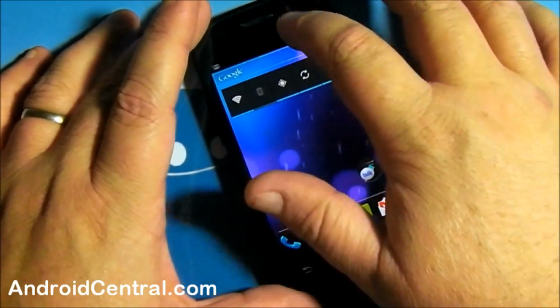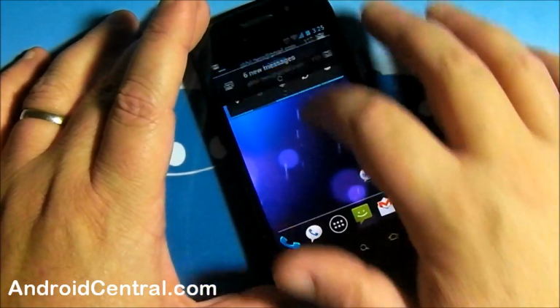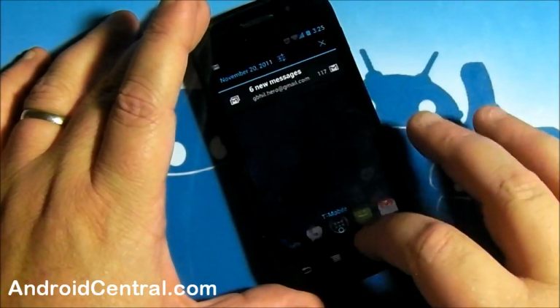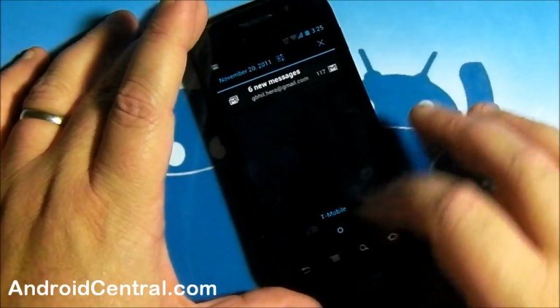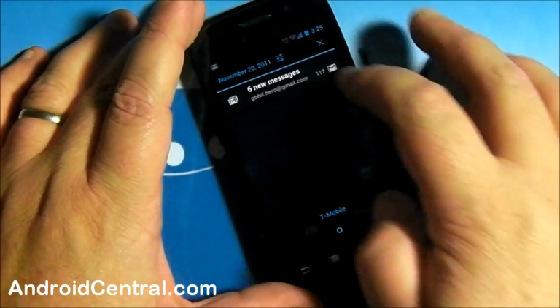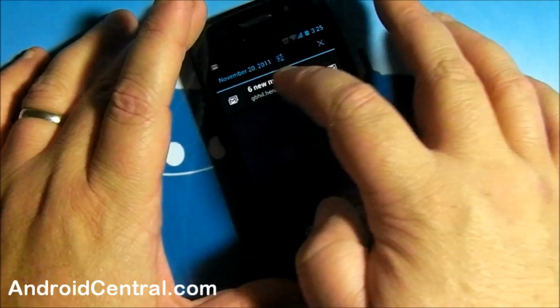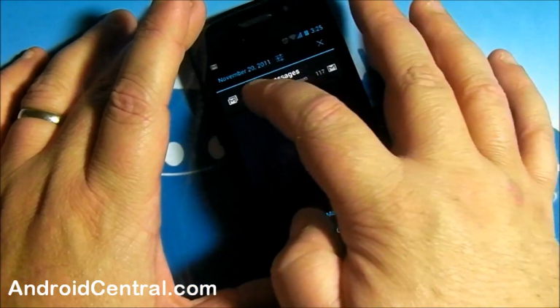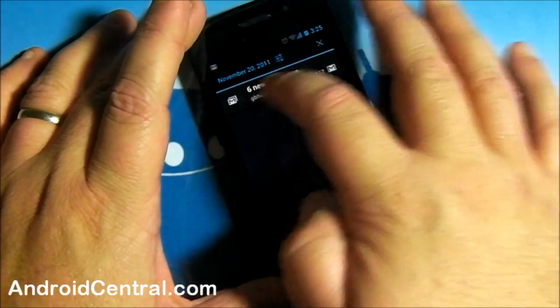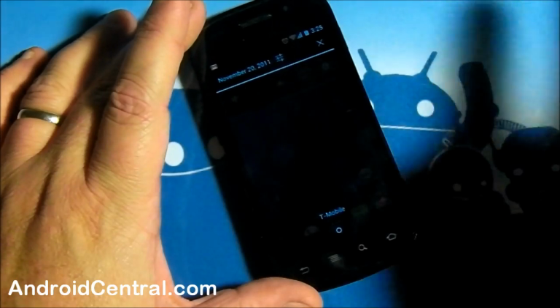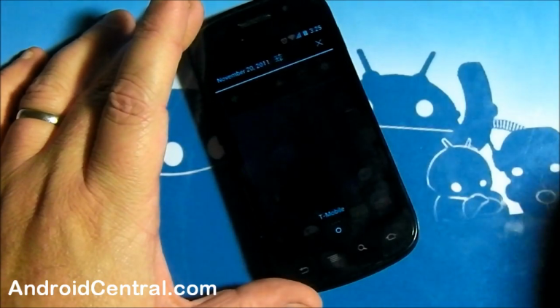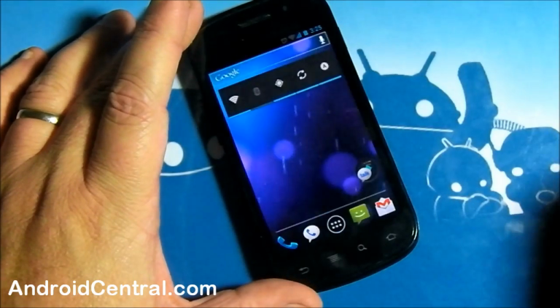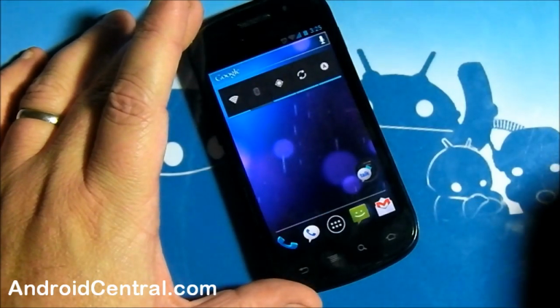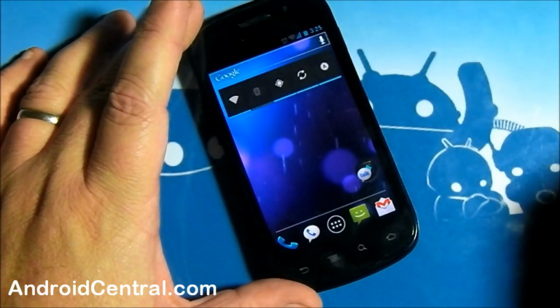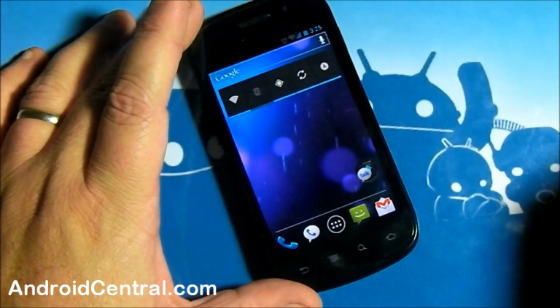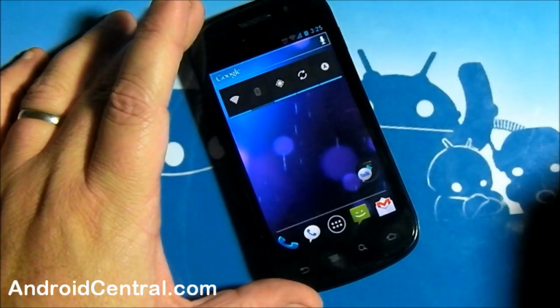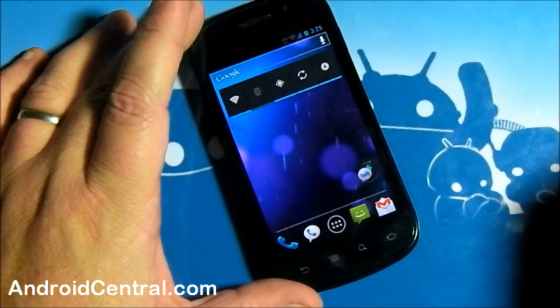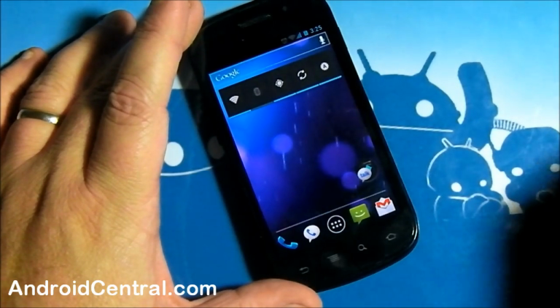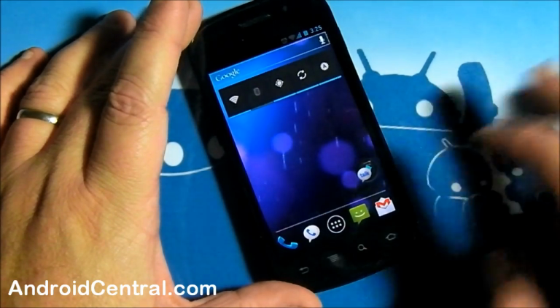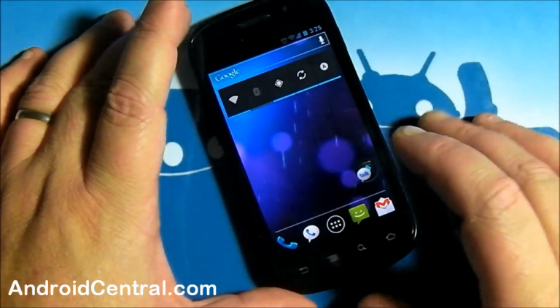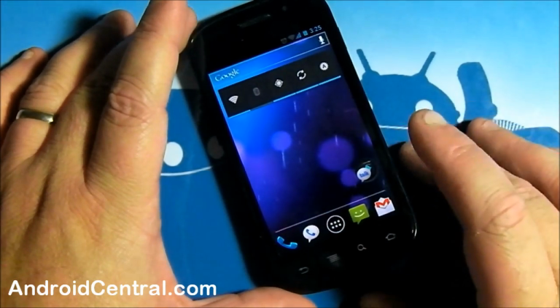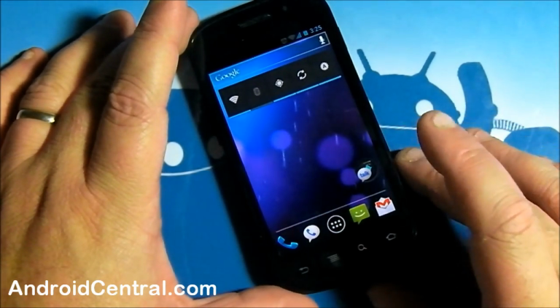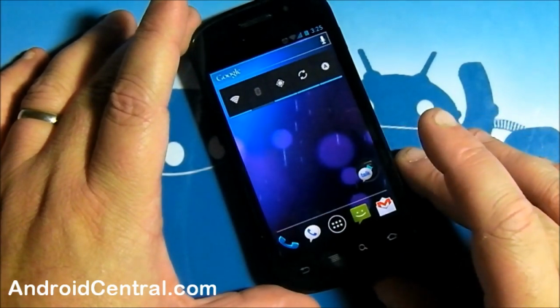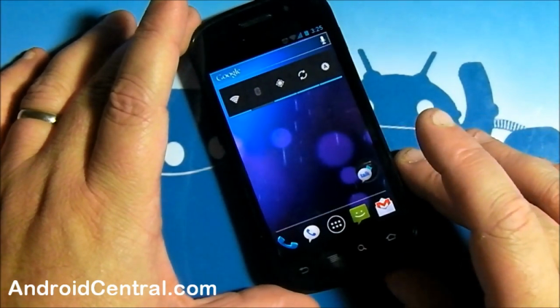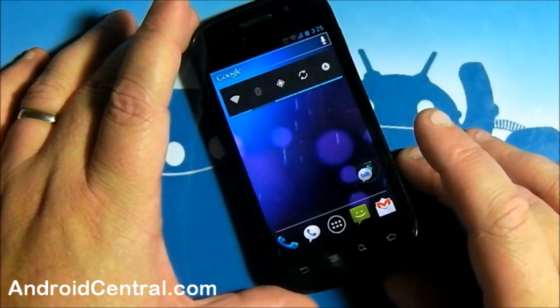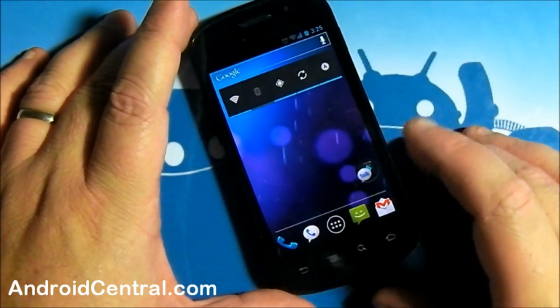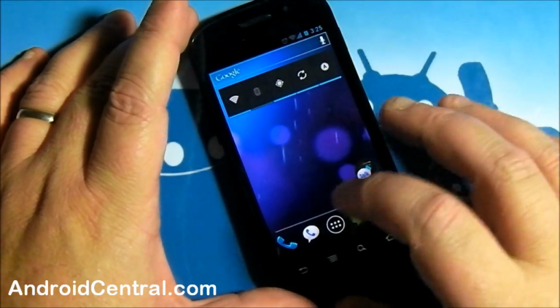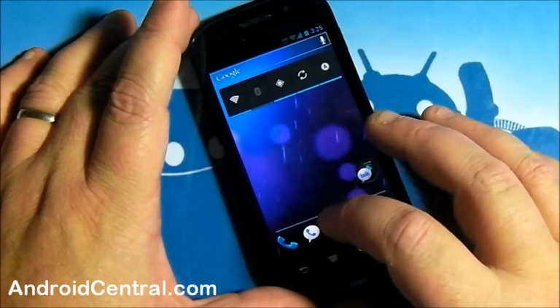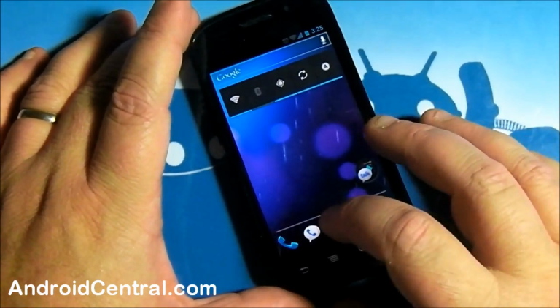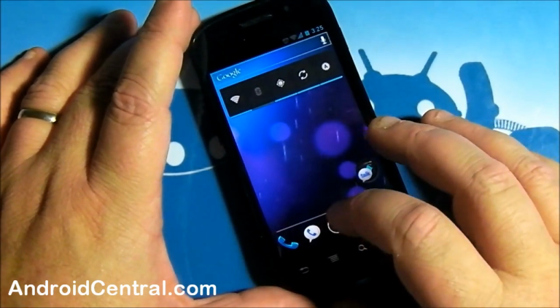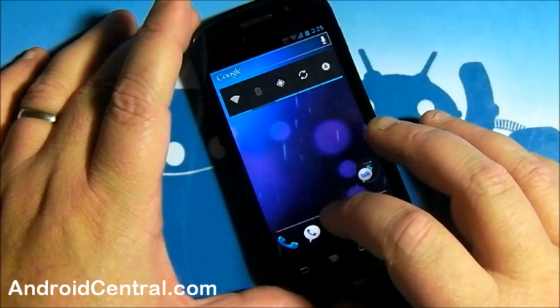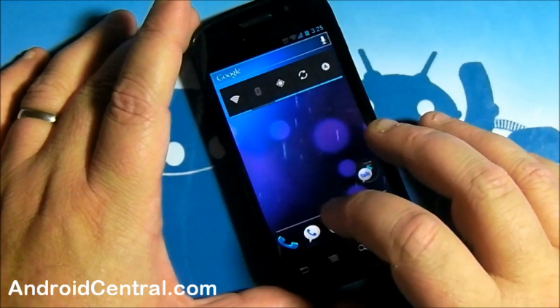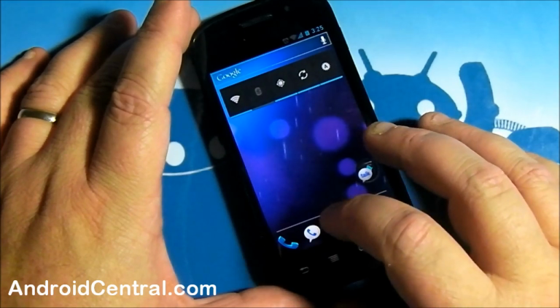Pull down the notification shade and you can swipe away notifications. That's something people from Palm will love to see.